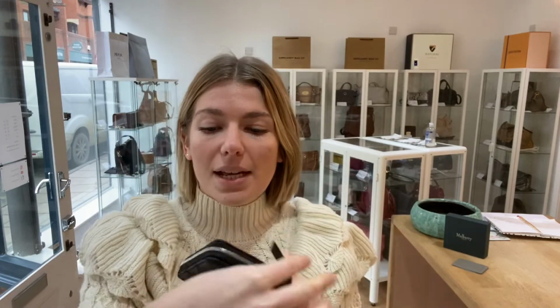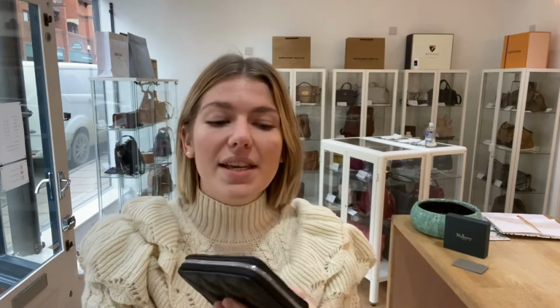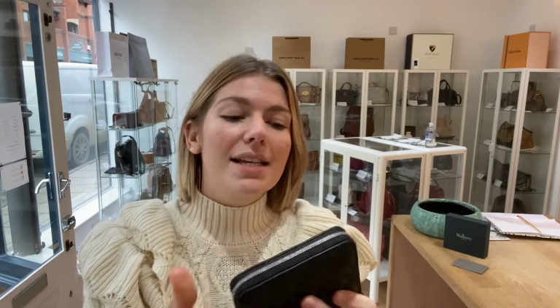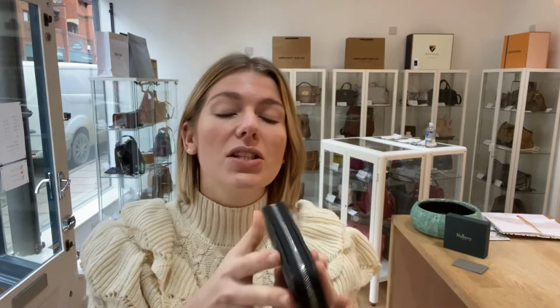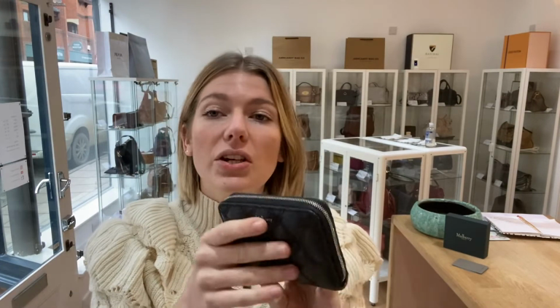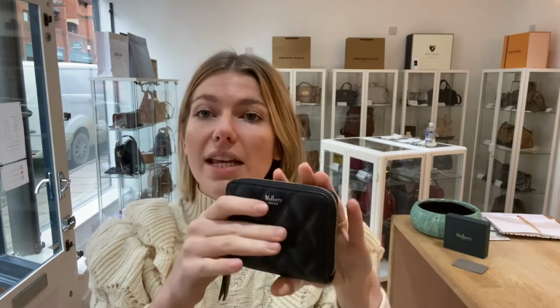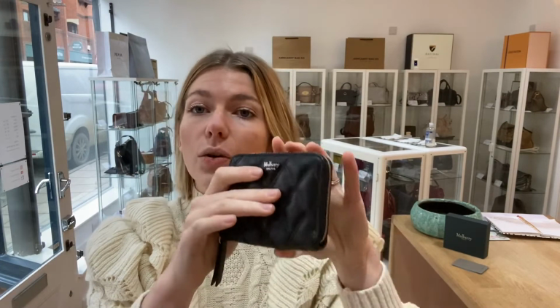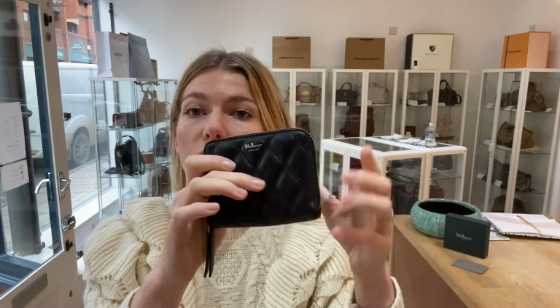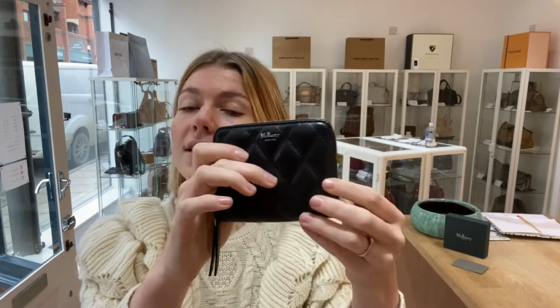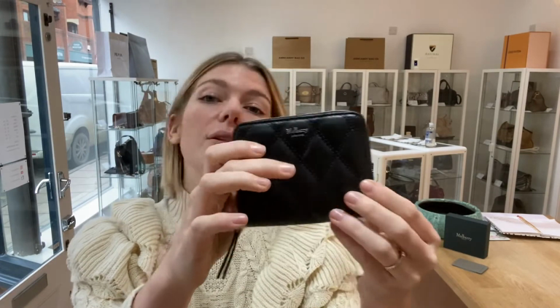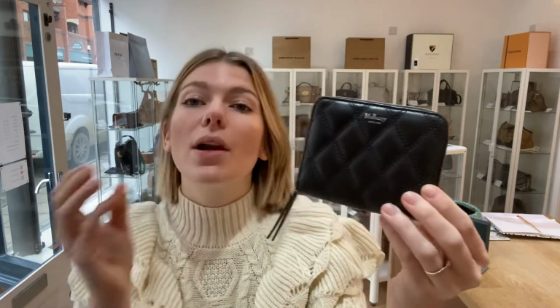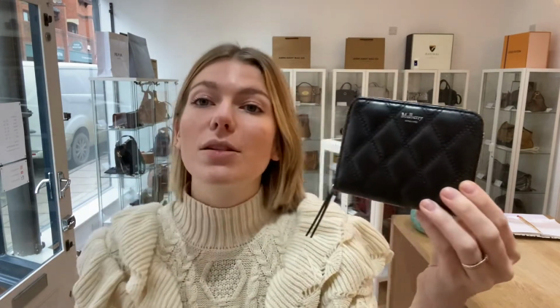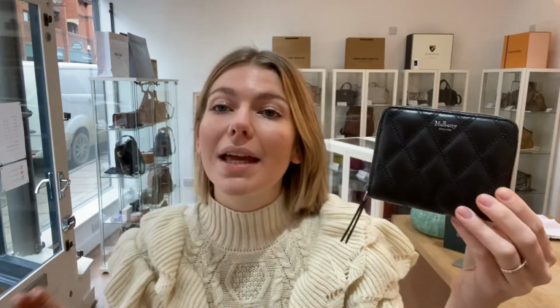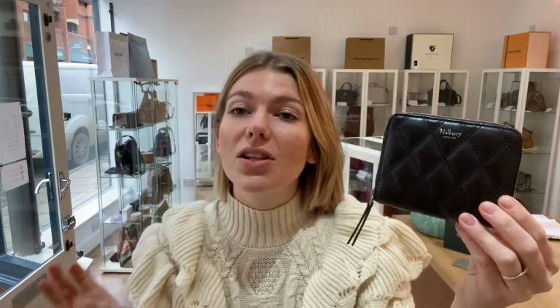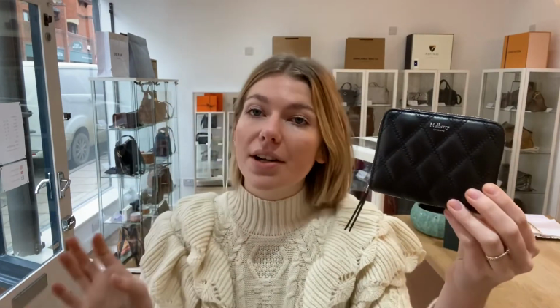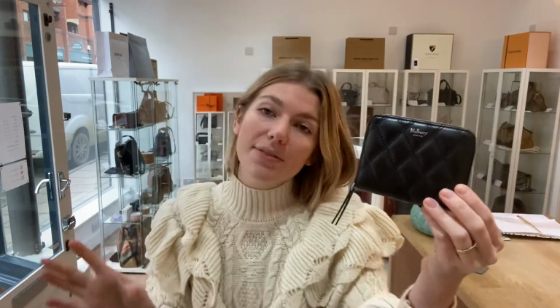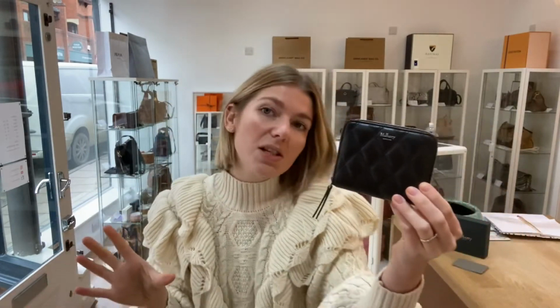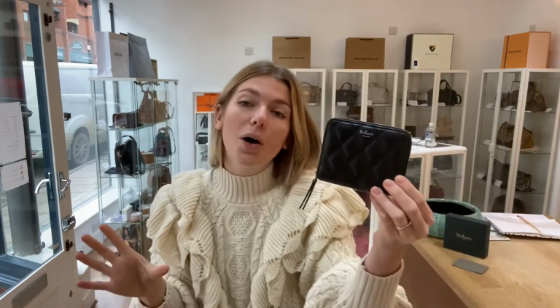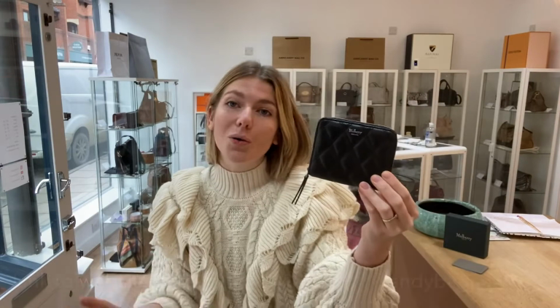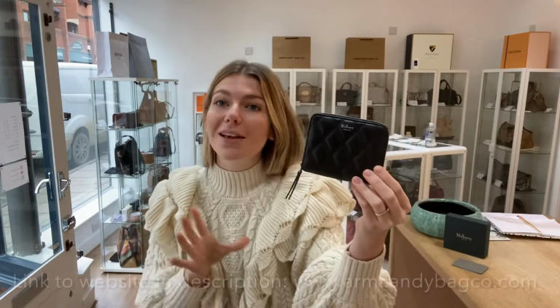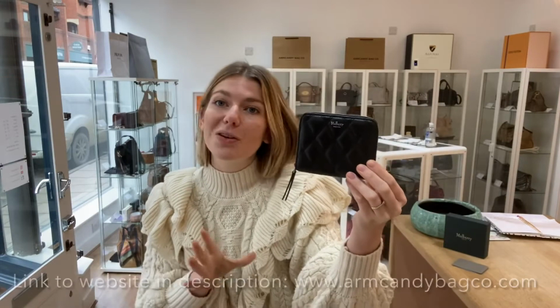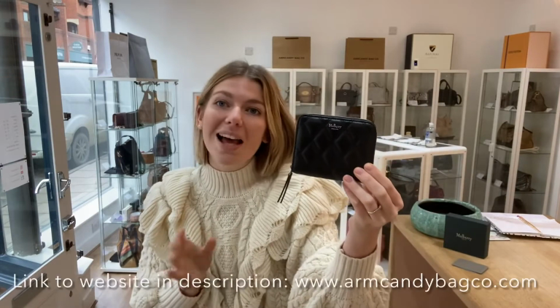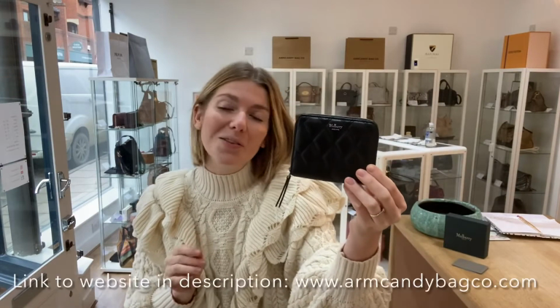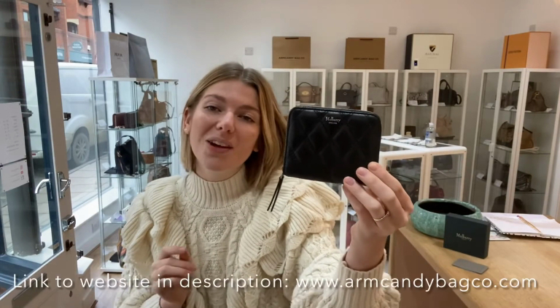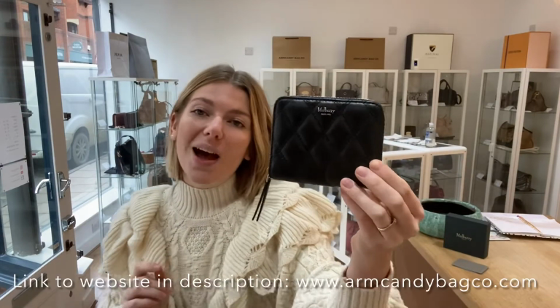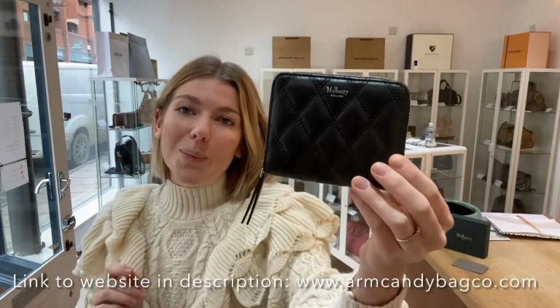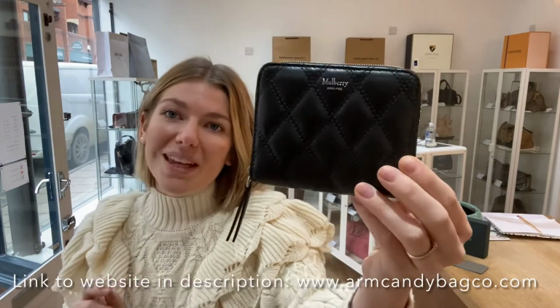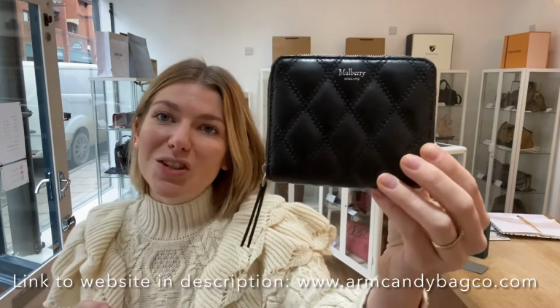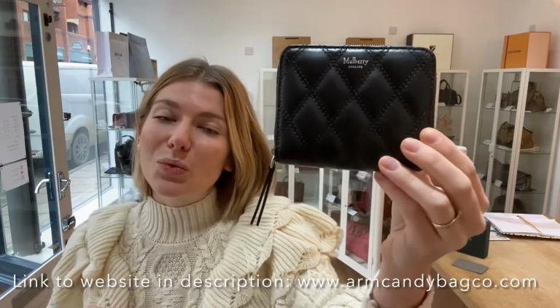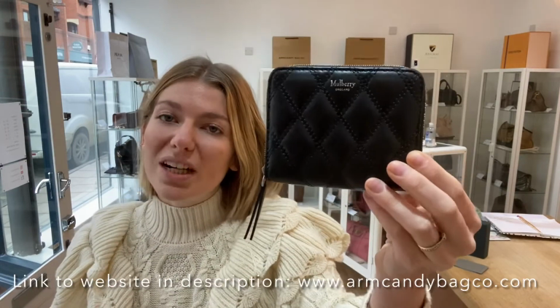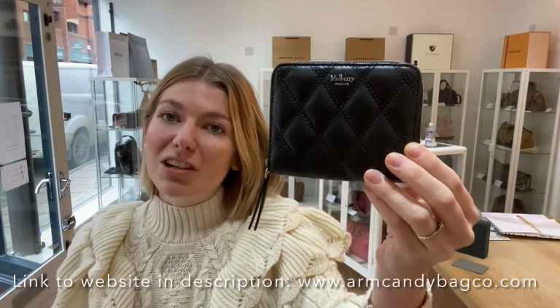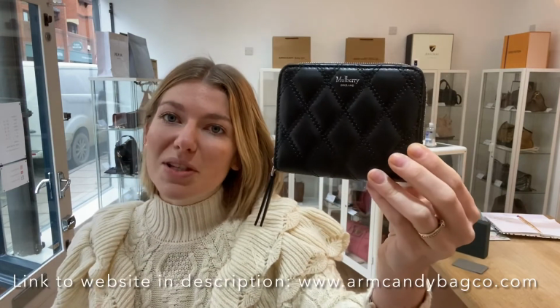This is such a gorgeous little wallet. This will make such a nice gift for someone or a gift for yourself. It's just really, really beautiful.